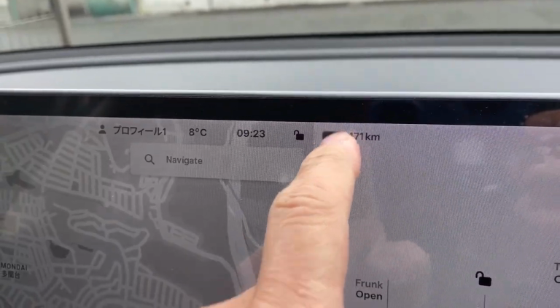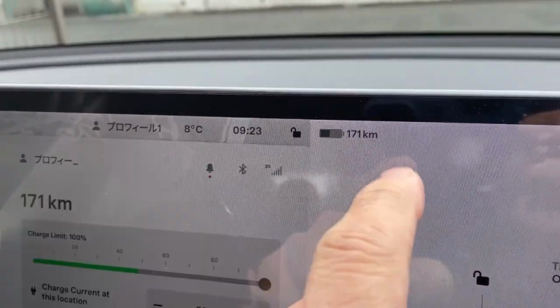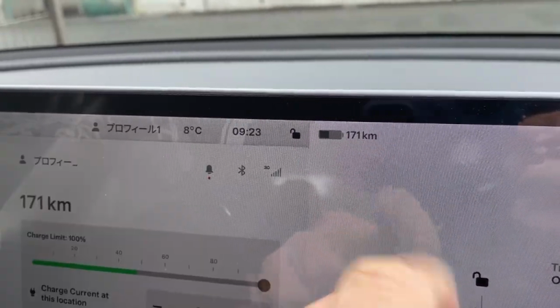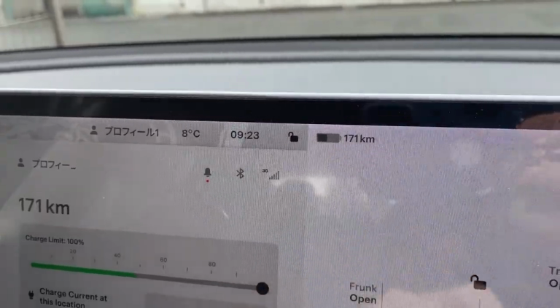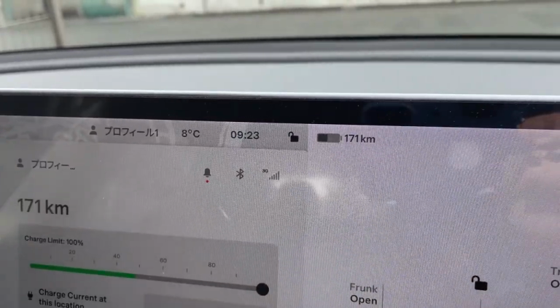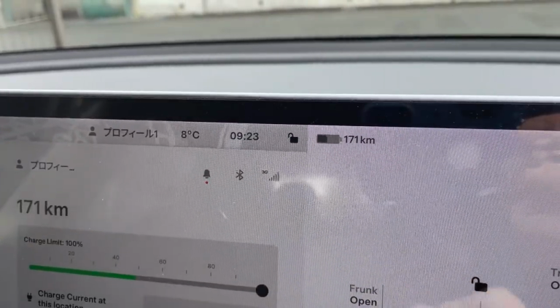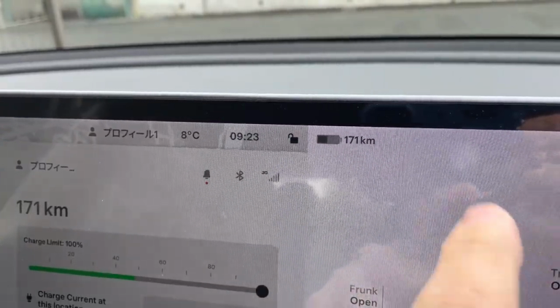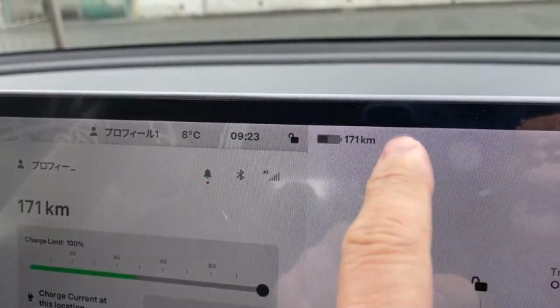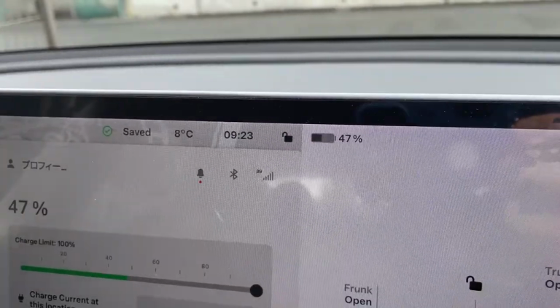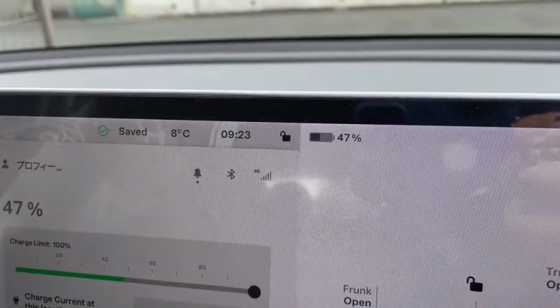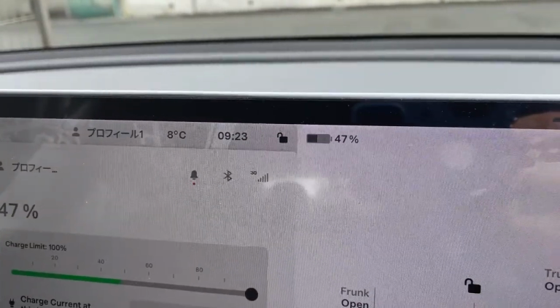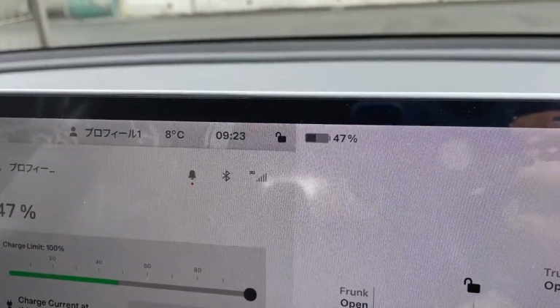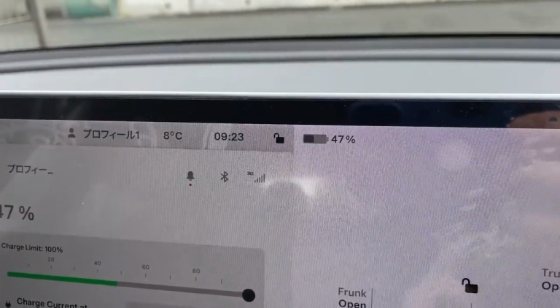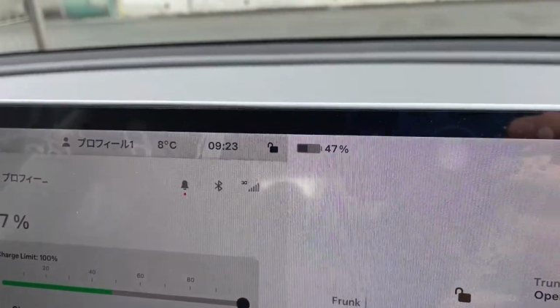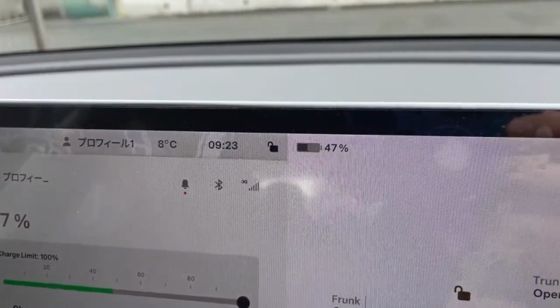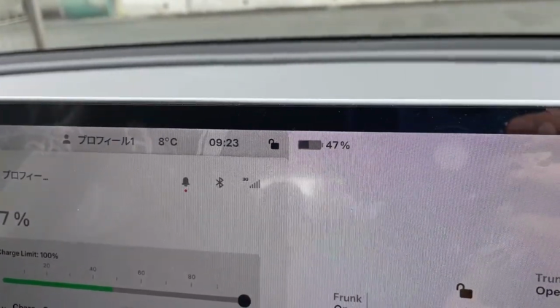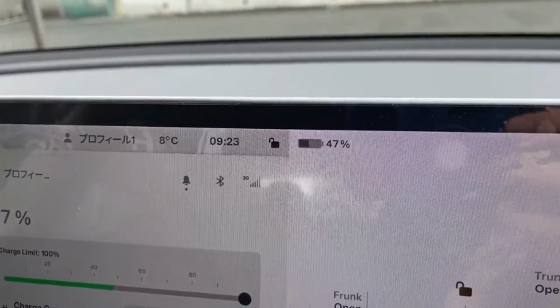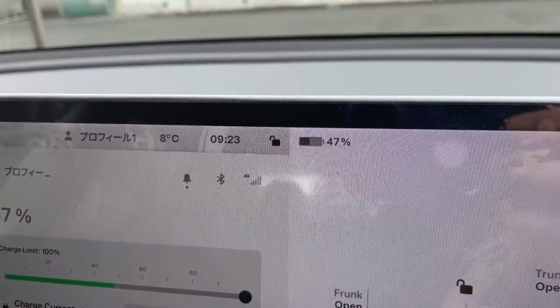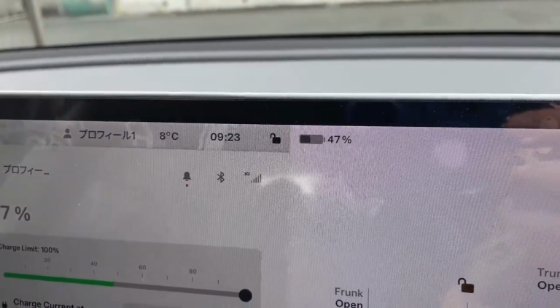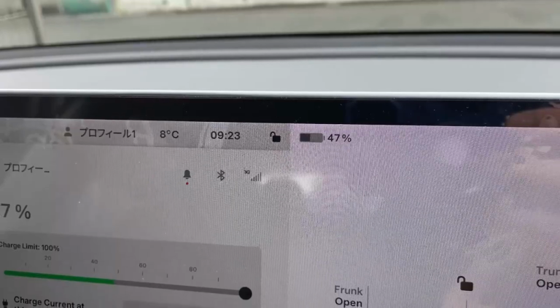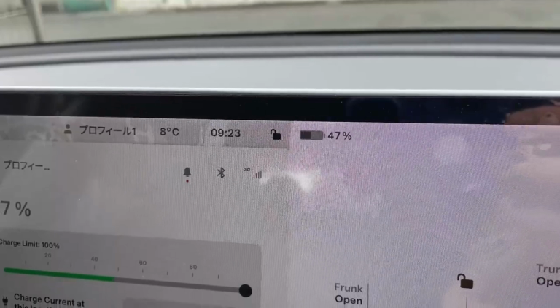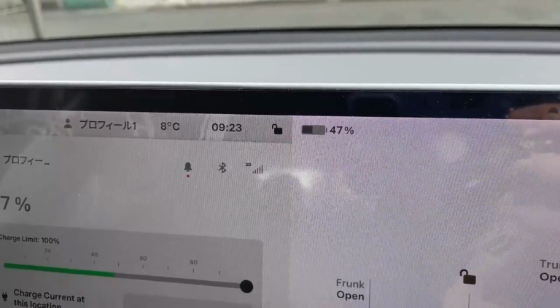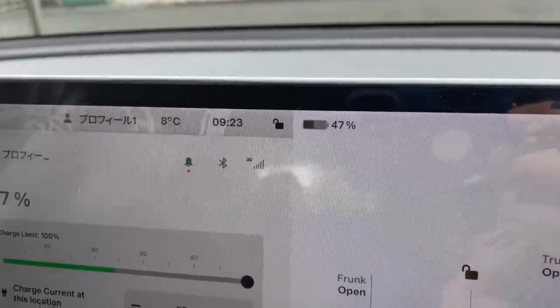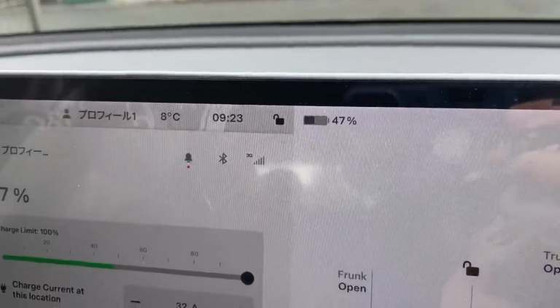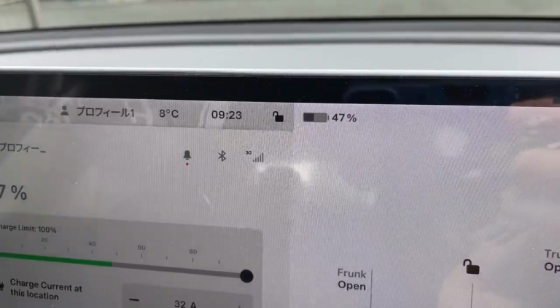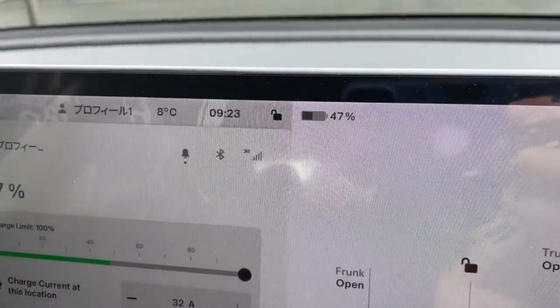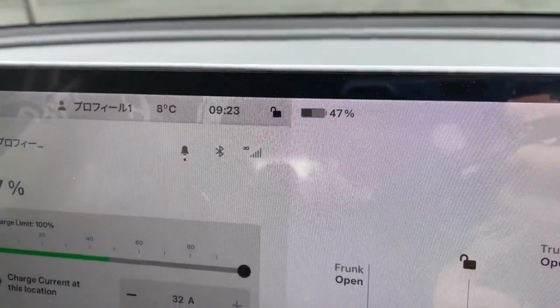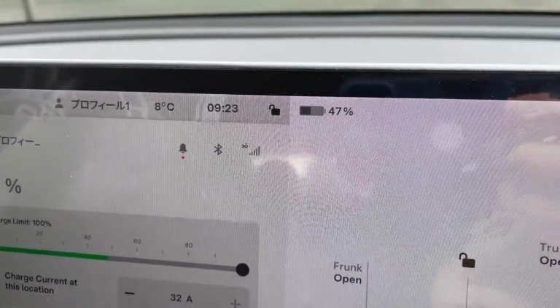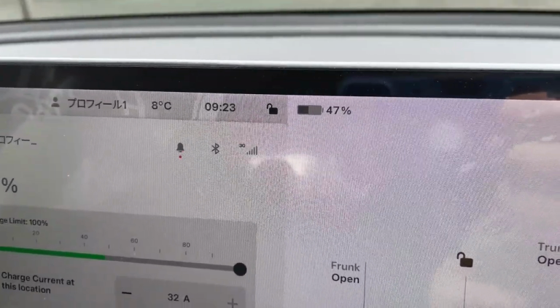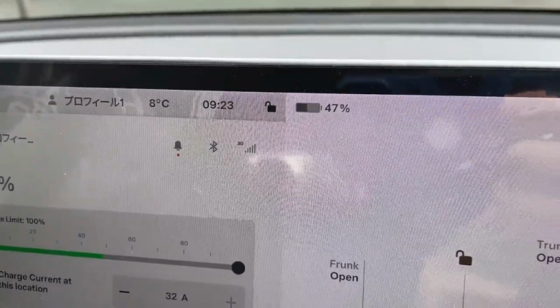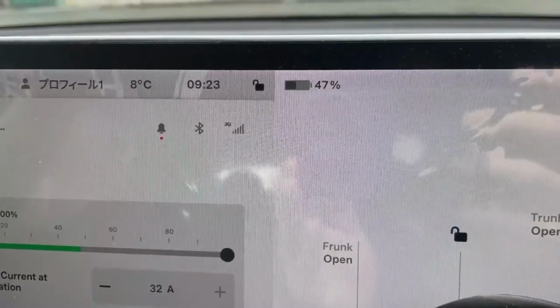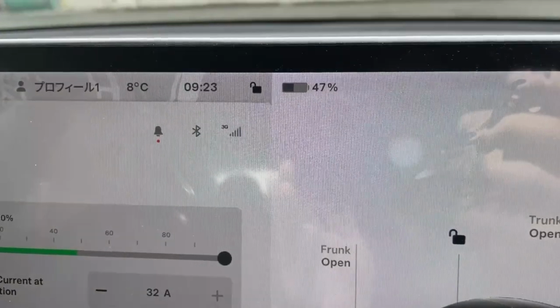I have a home charger, but I'm going to a place where I can get a free charge. Let's go.